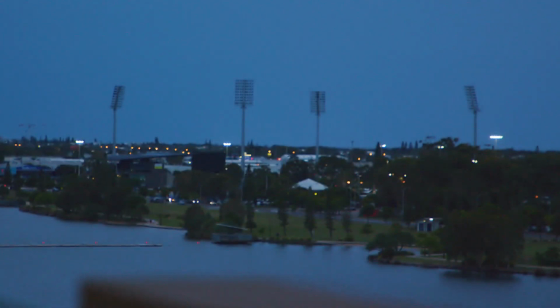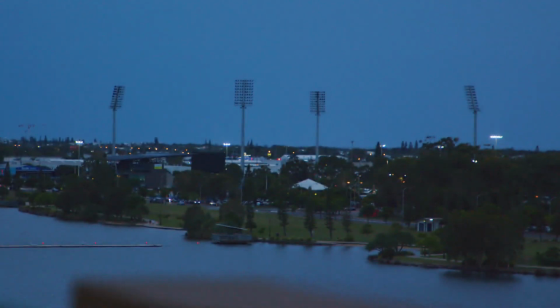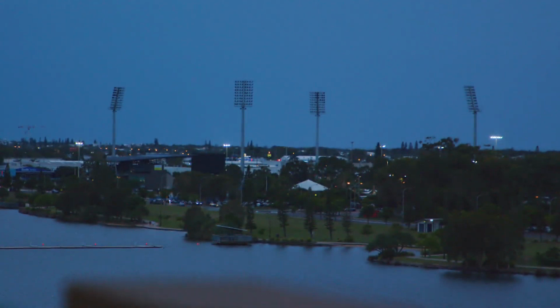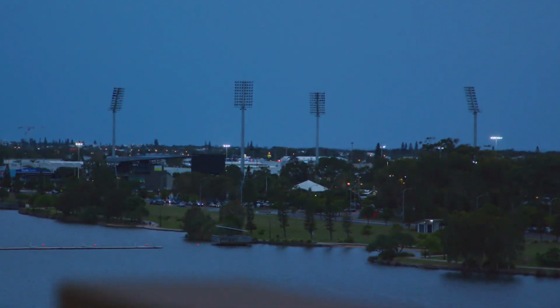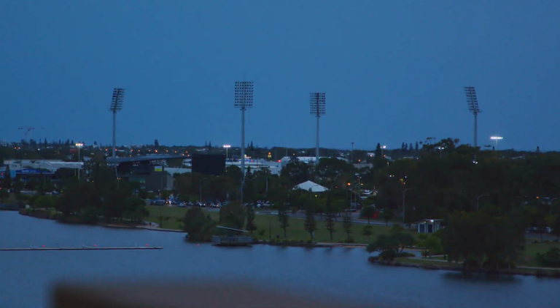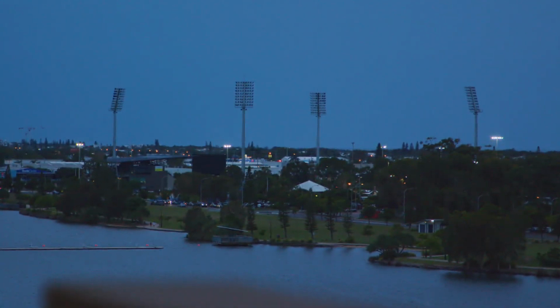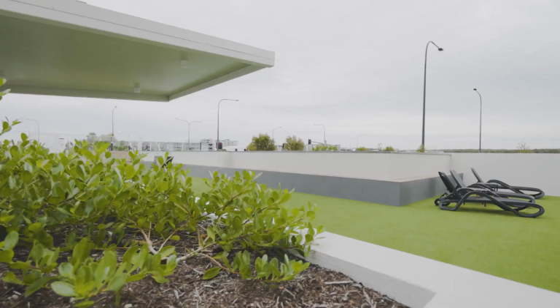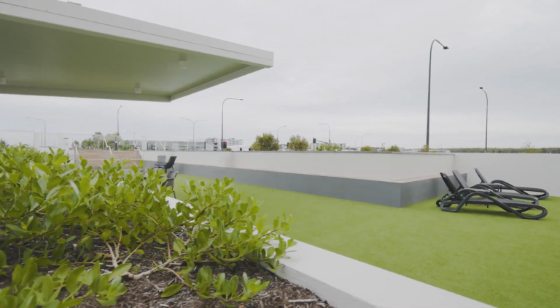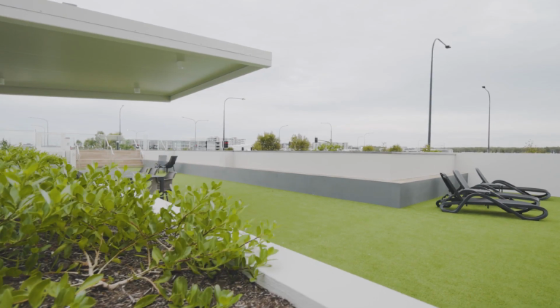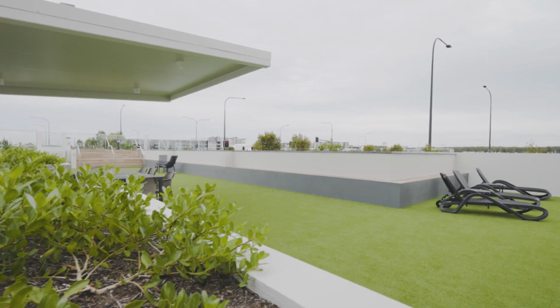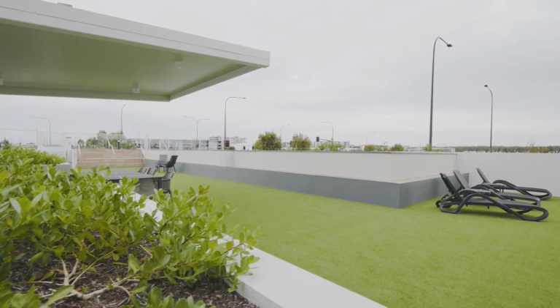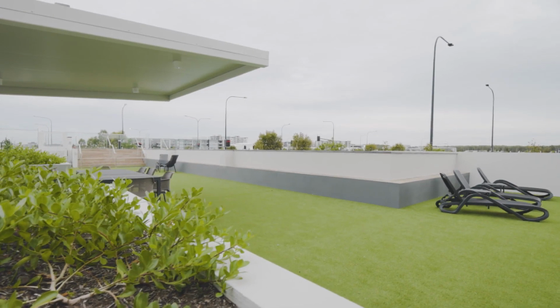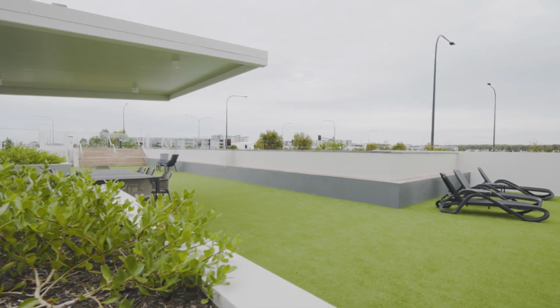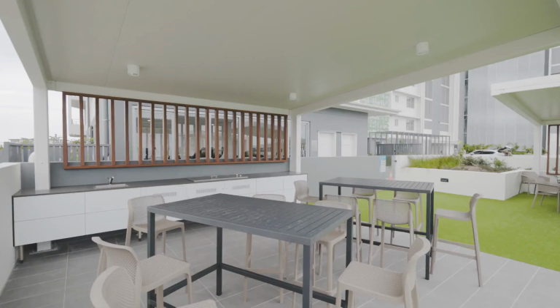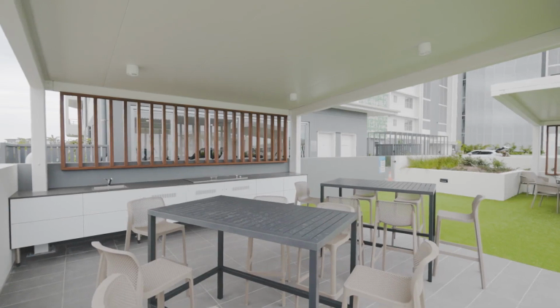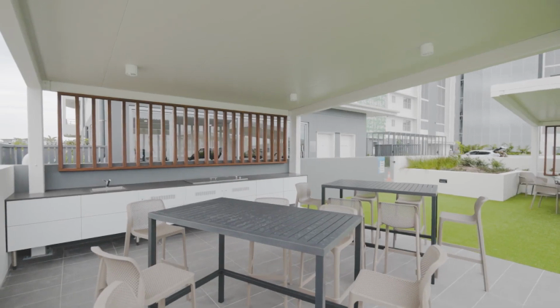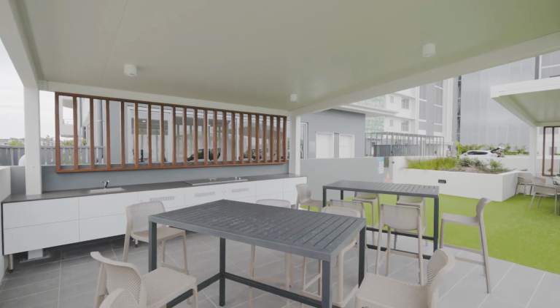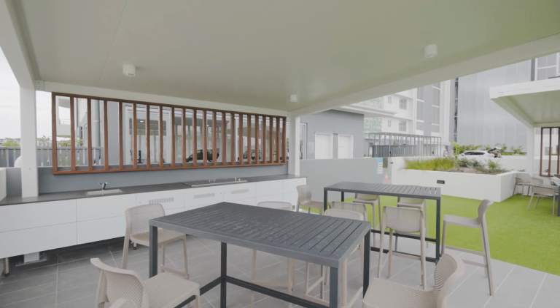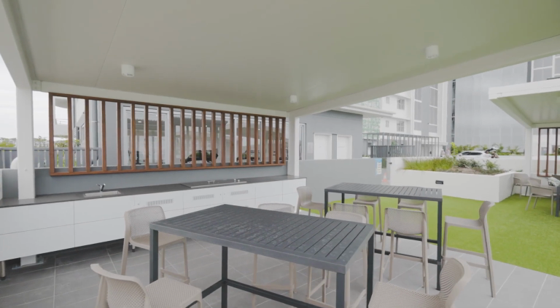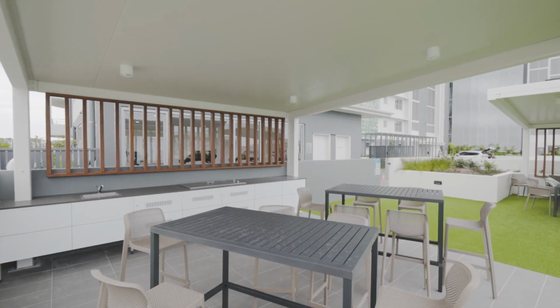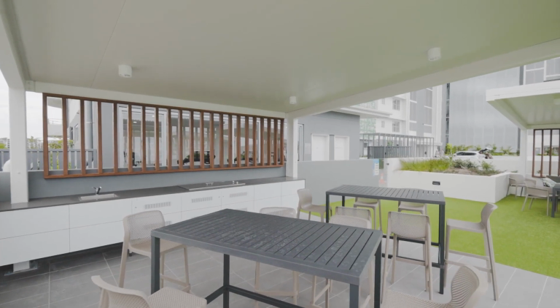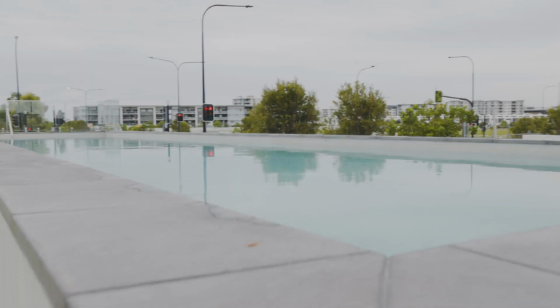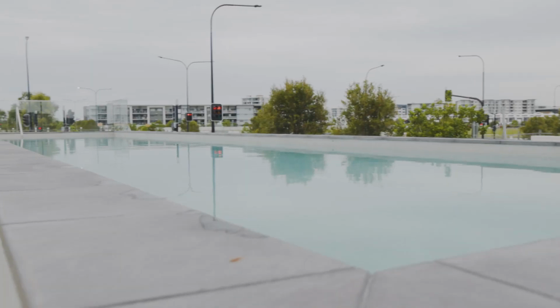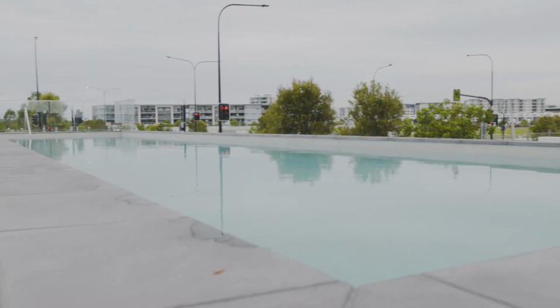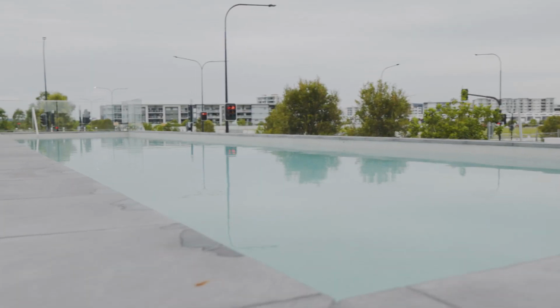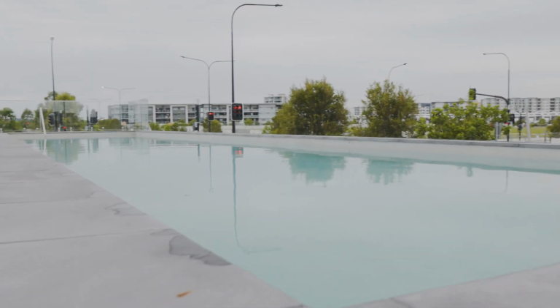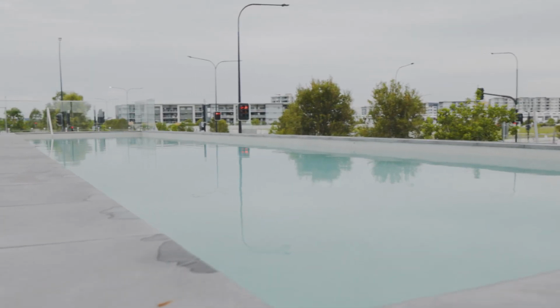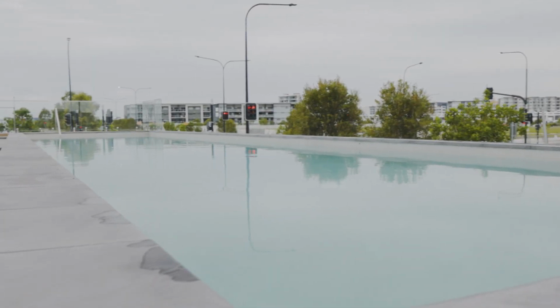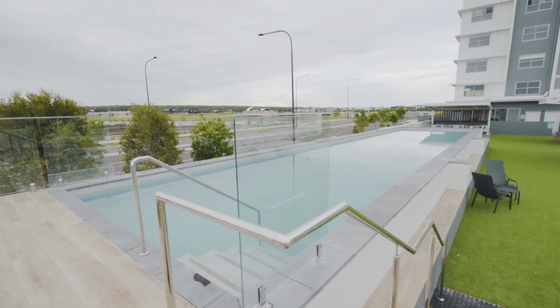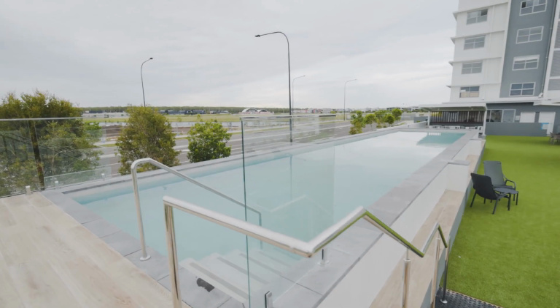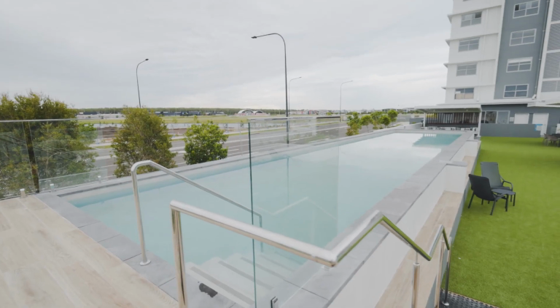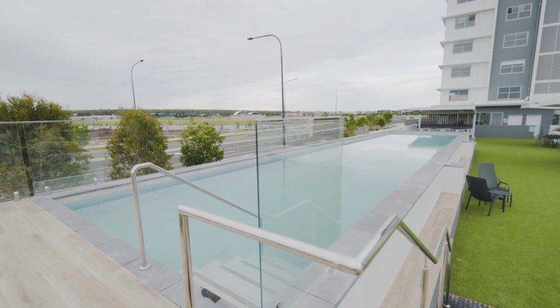Residents benefit from an eye-catching outdoor entertainment area with a 20m pool, barbecue, lounge chairs, and a private gym.